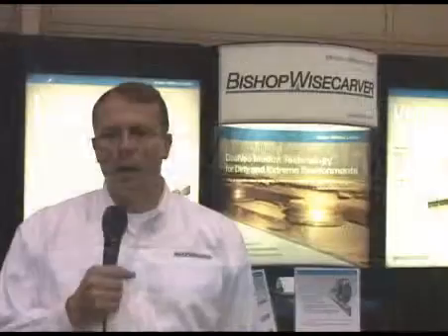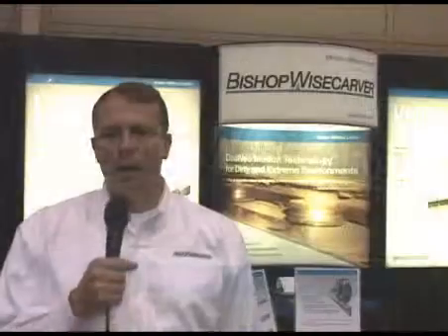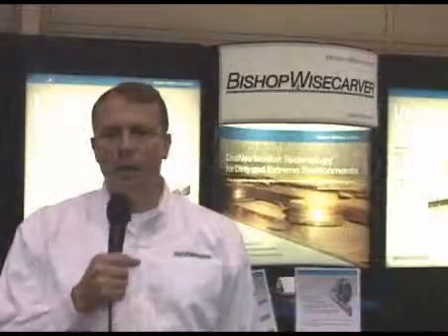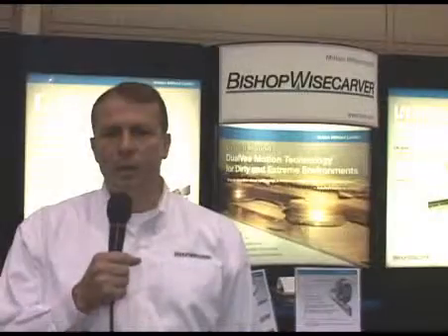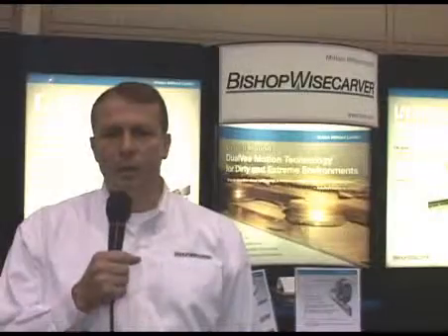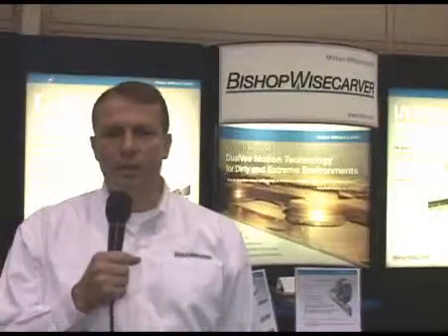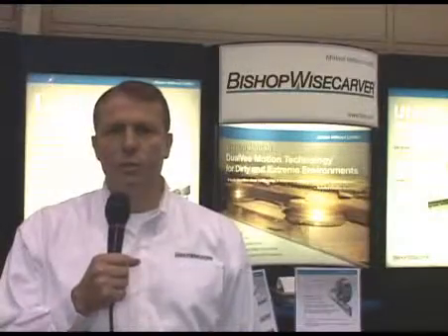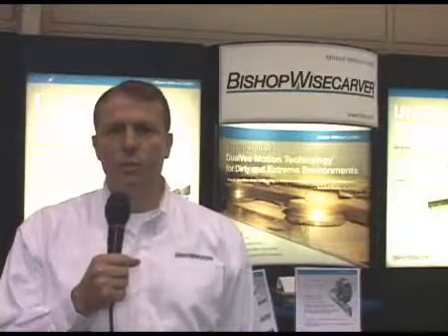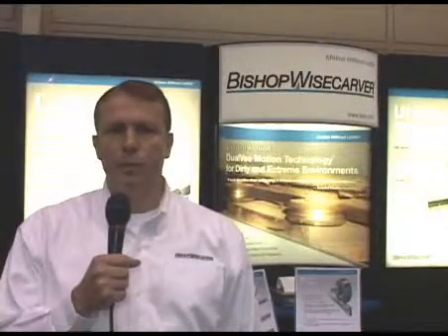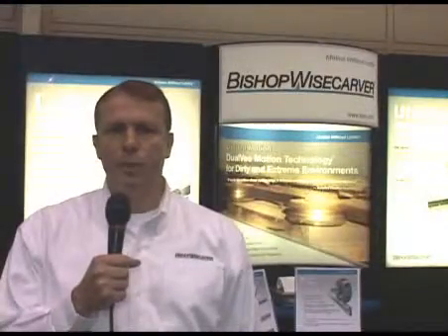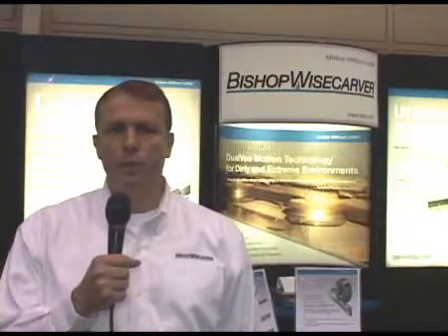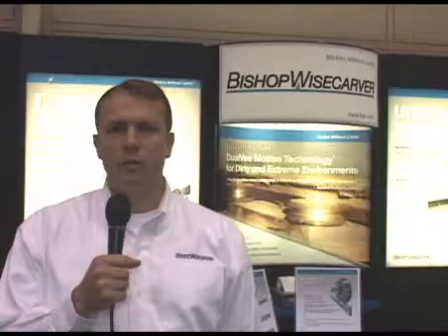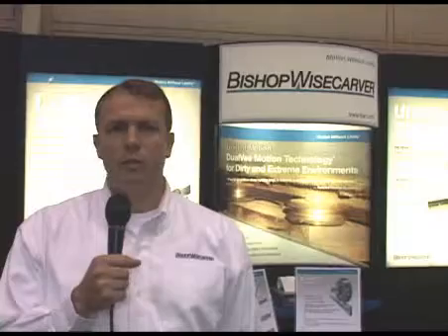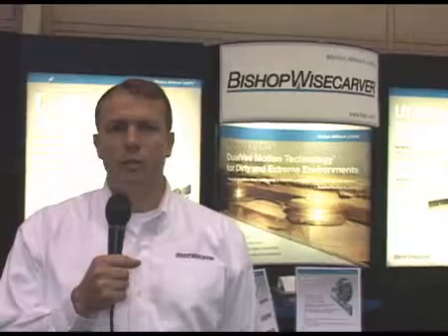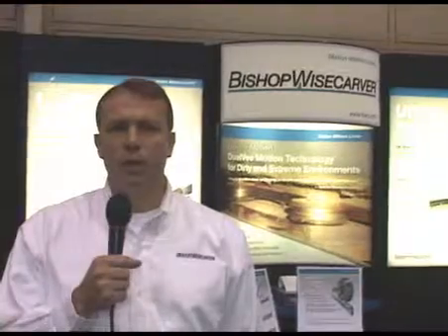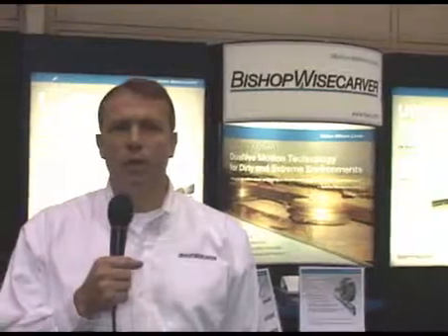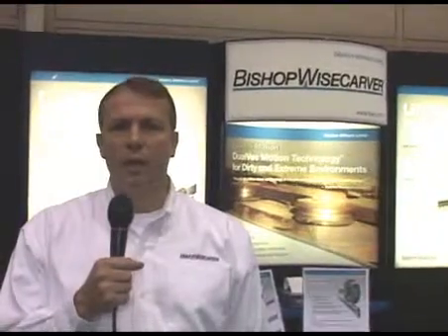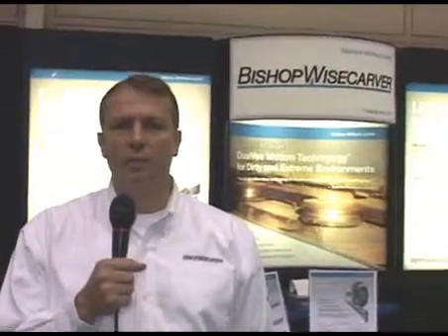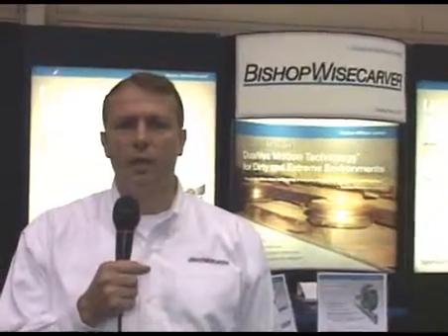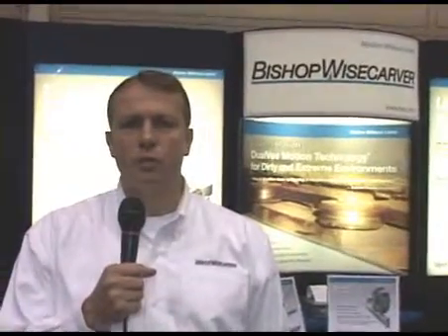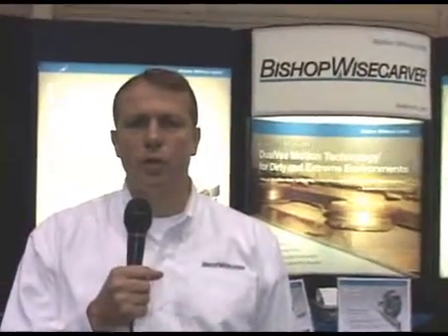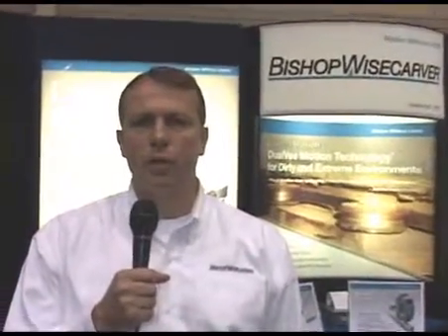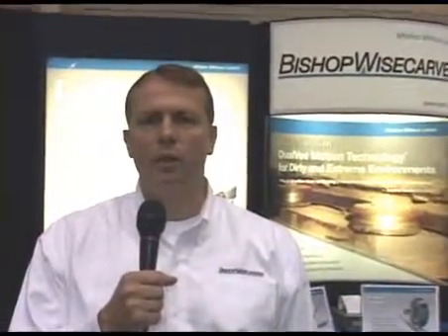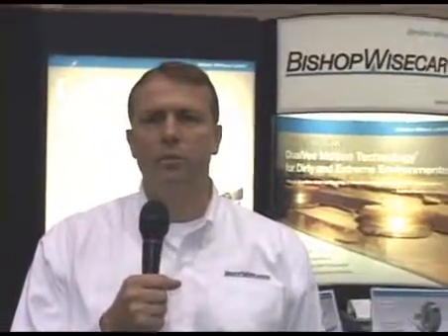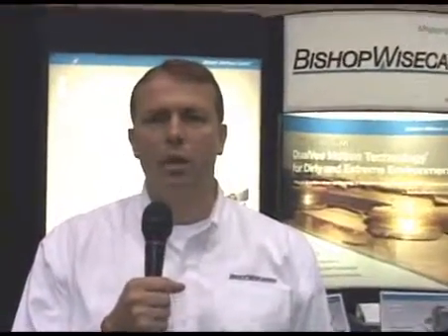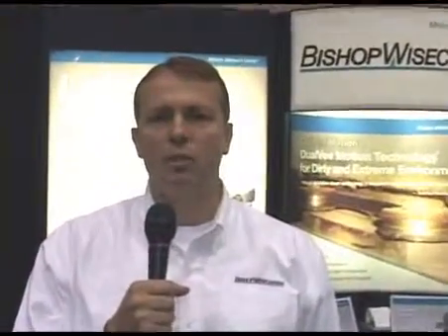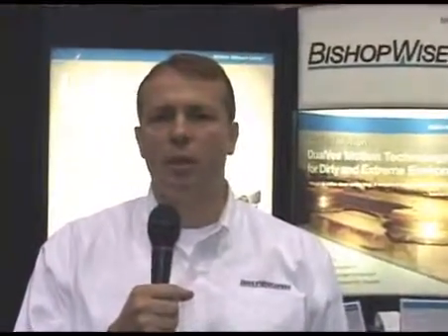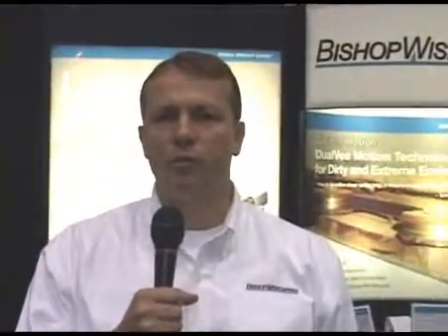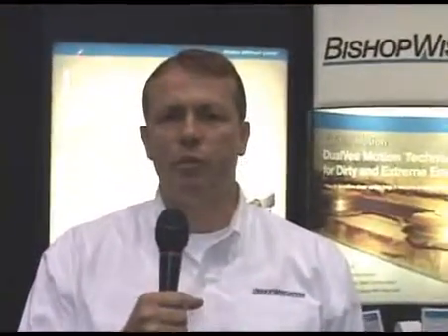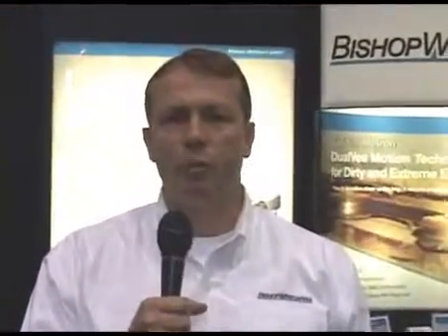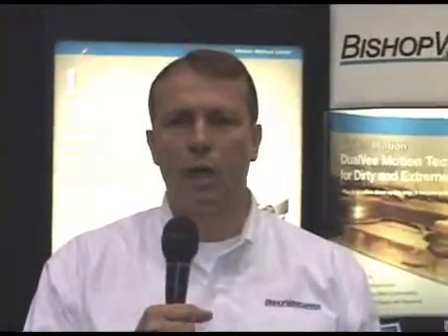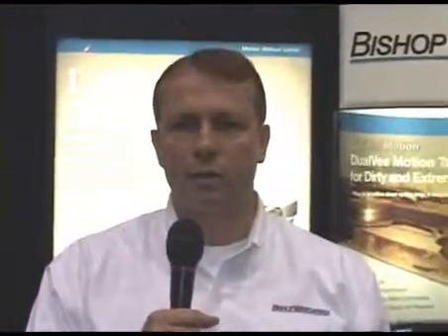Hi, I'm Ken Ferguson. I'm with Bishop Wisecarver. We're here at the IMTS show and I'd like to talk to you about a few of our products.